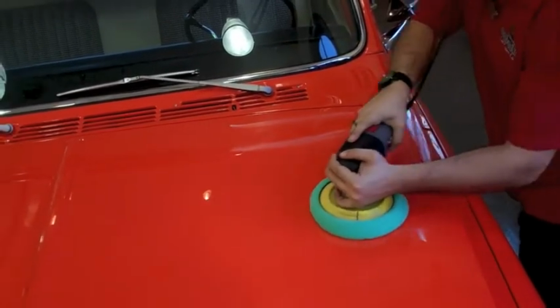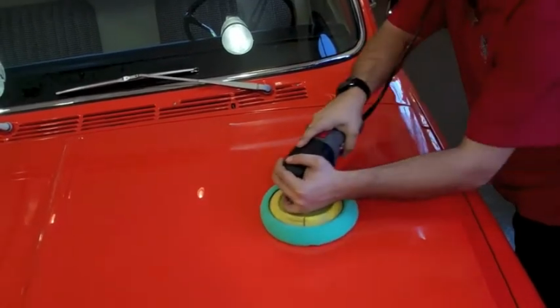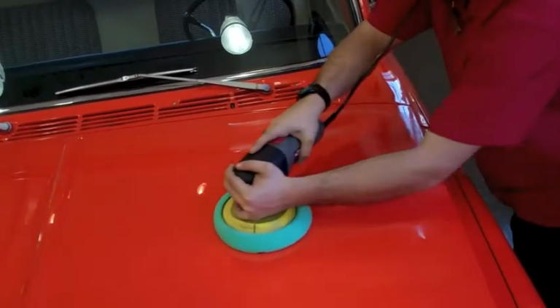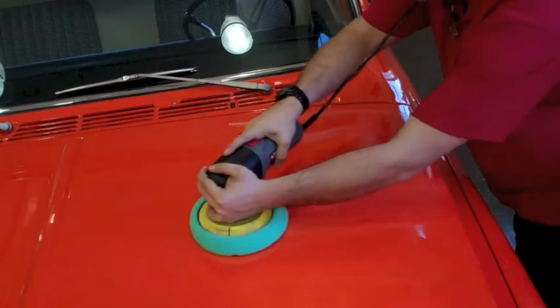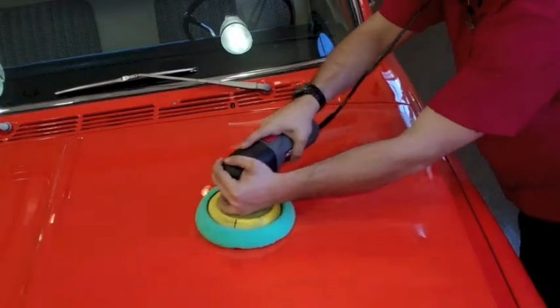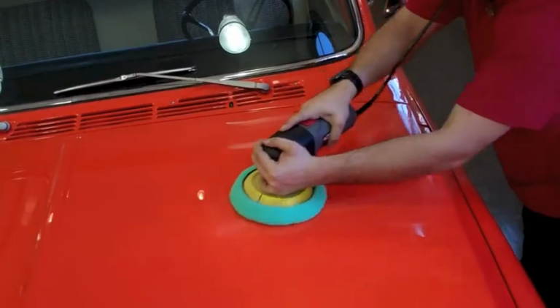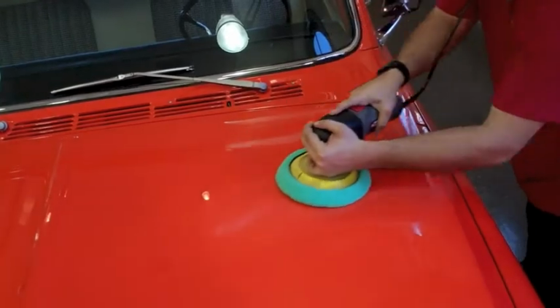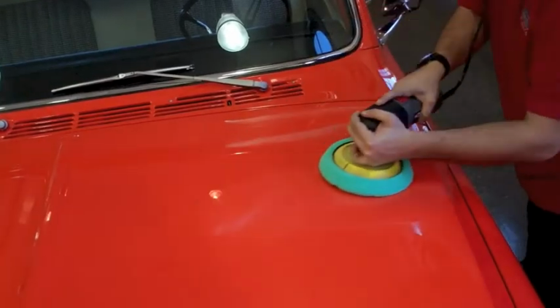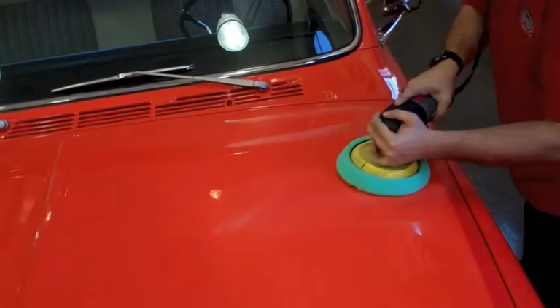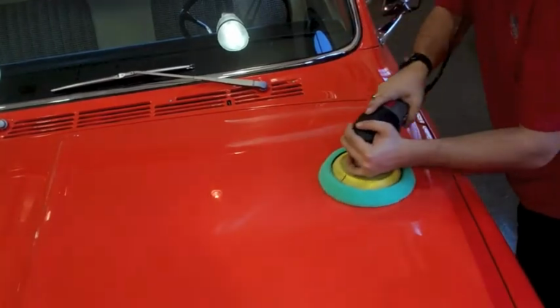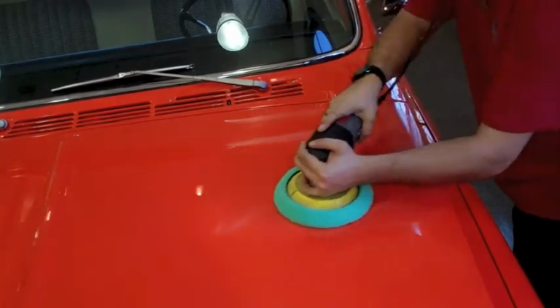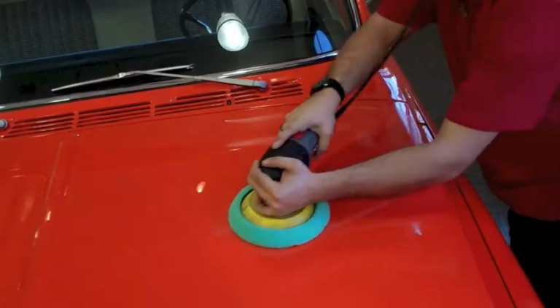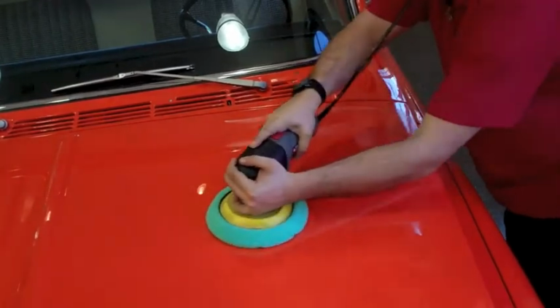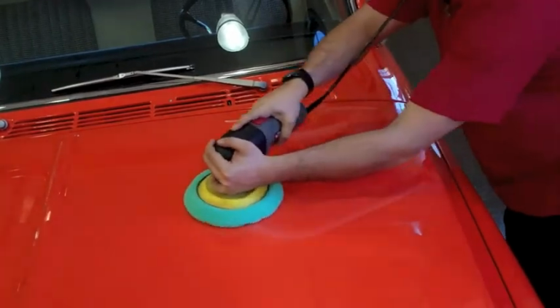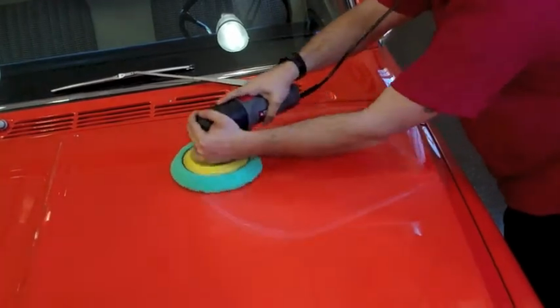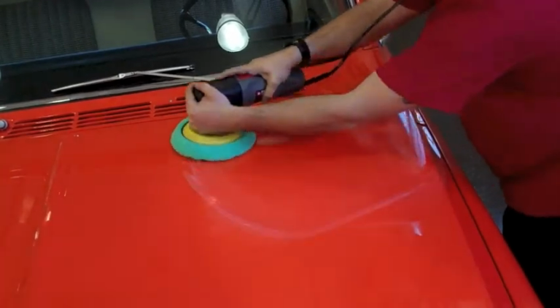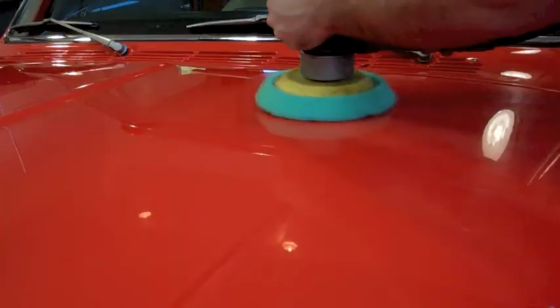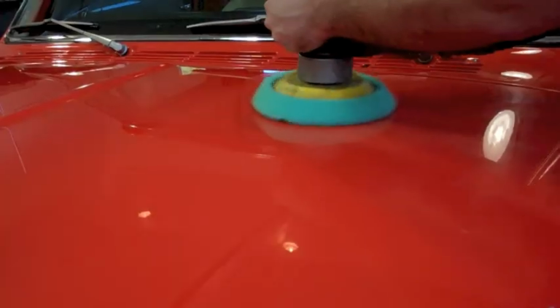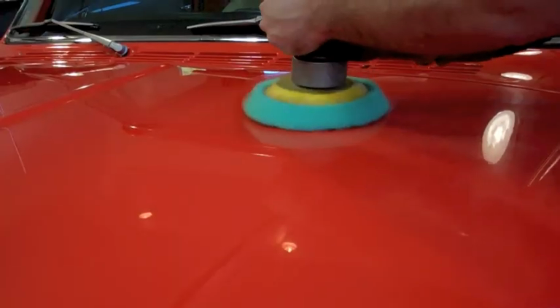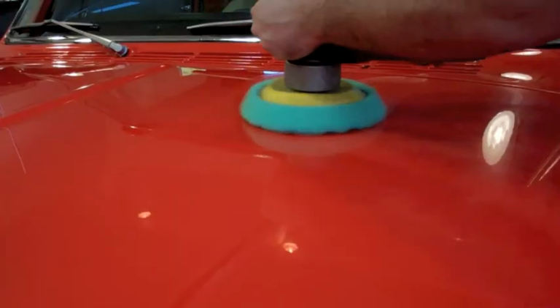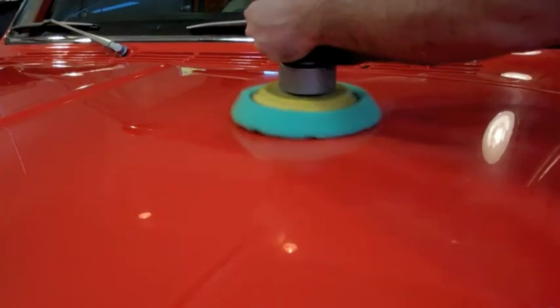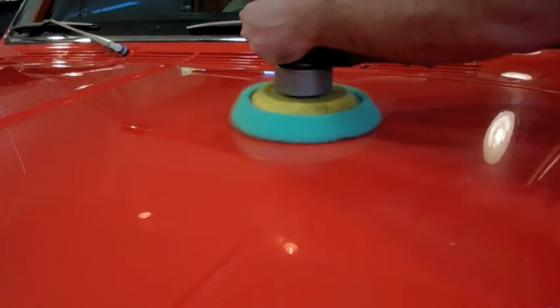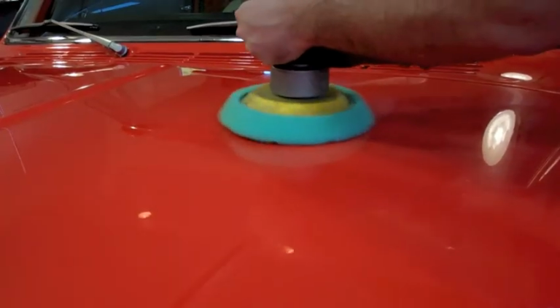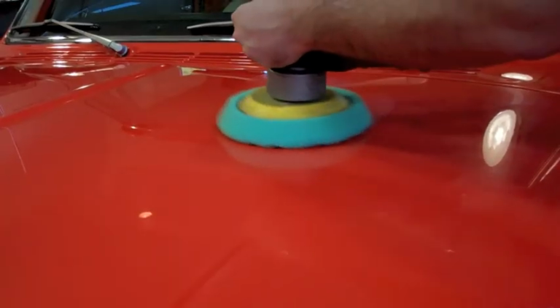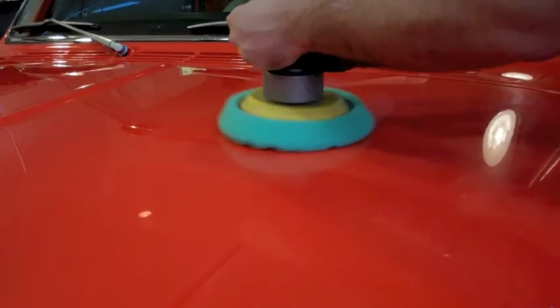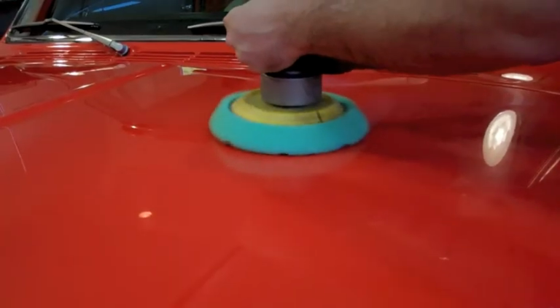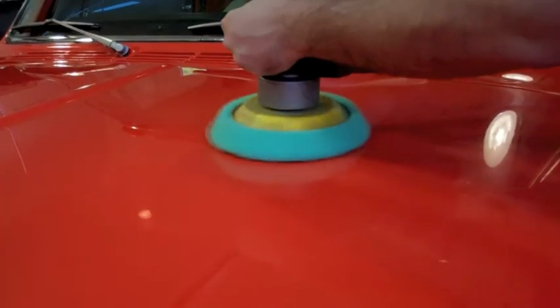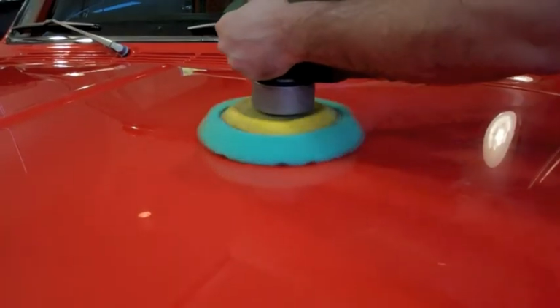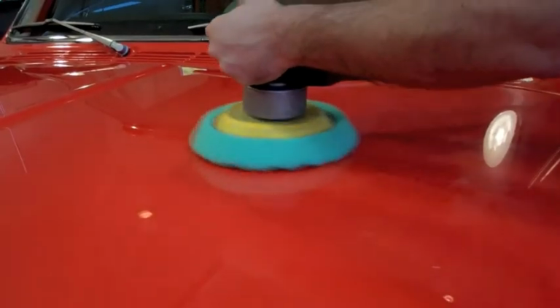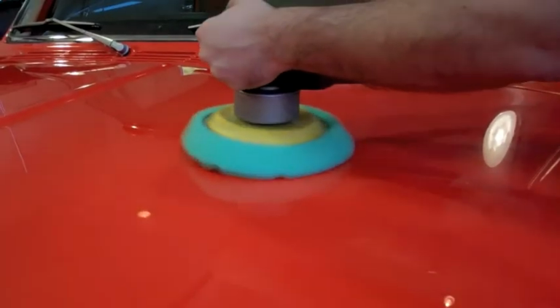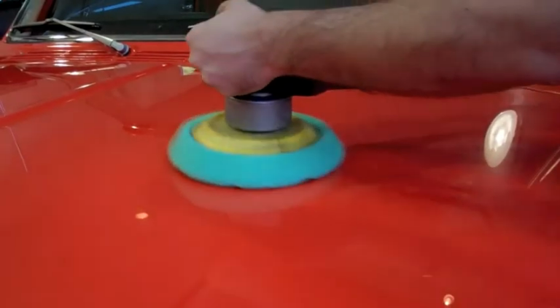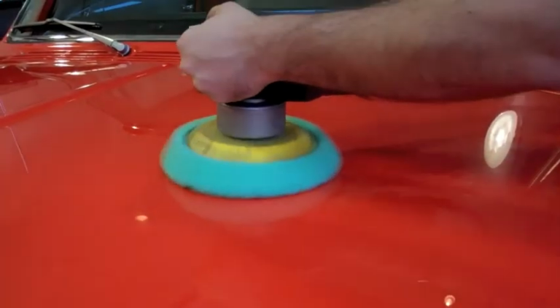Start the polisher and apply the polish to the paint. Wipe up any polish residue with a microfiber towel.